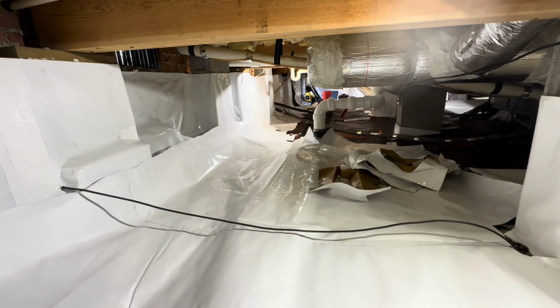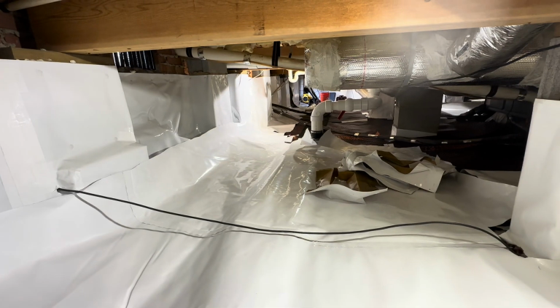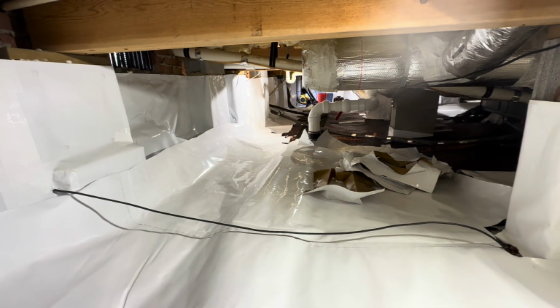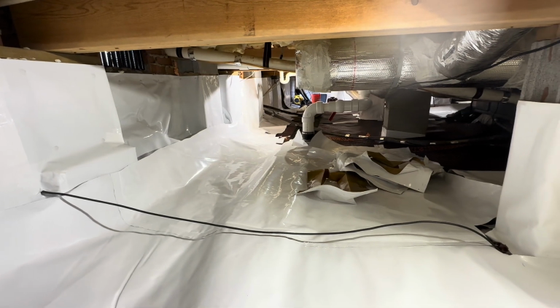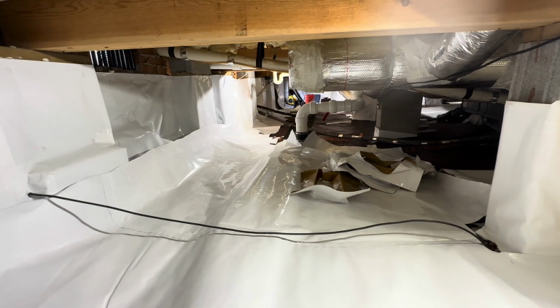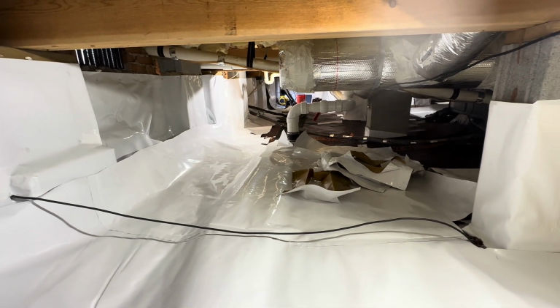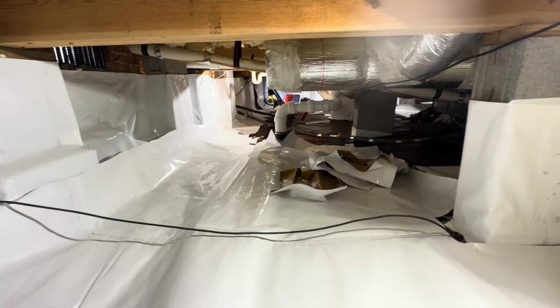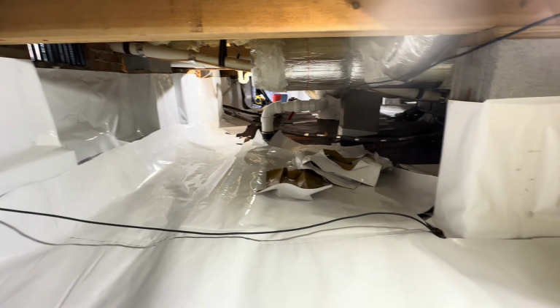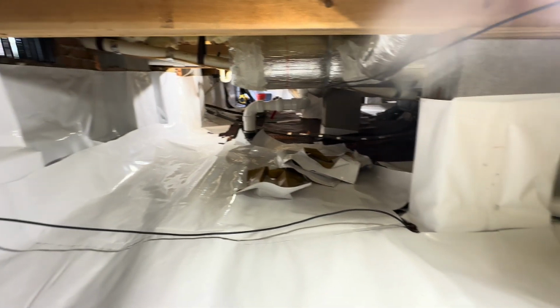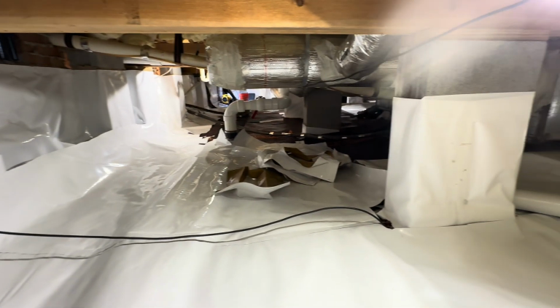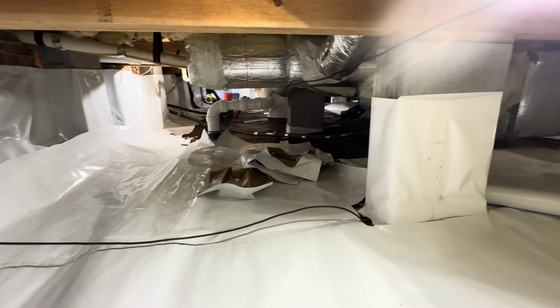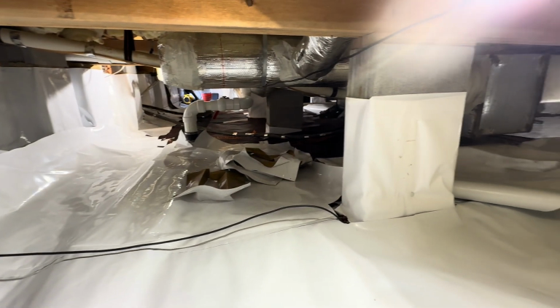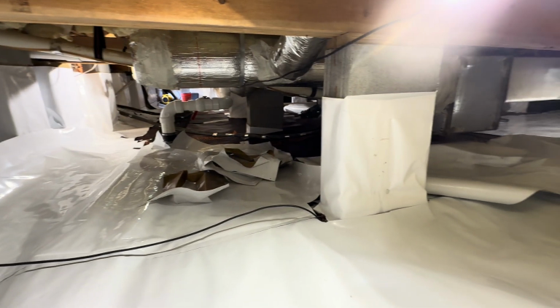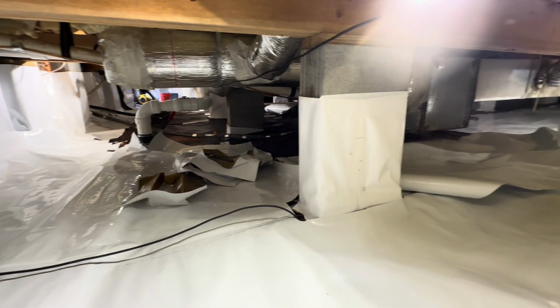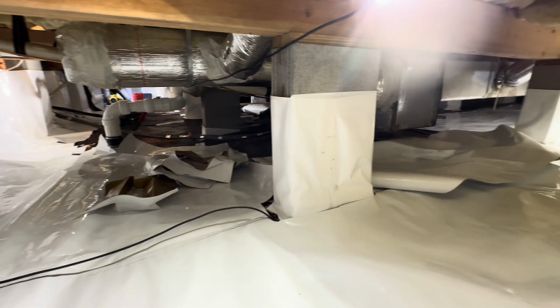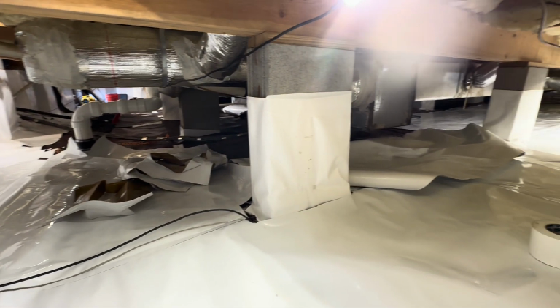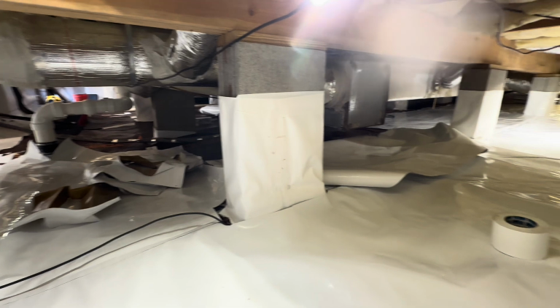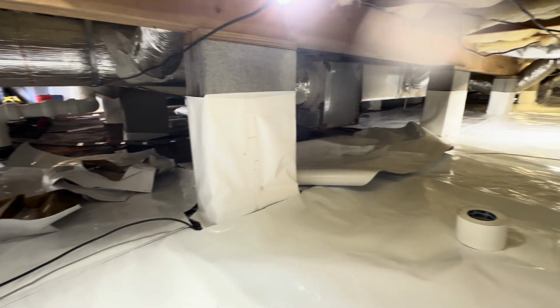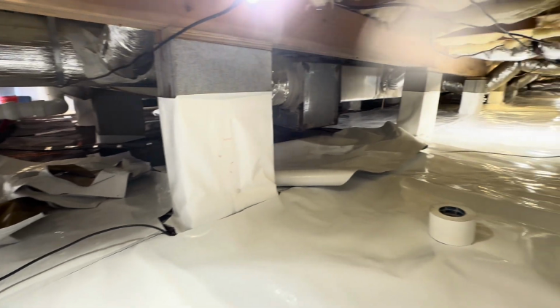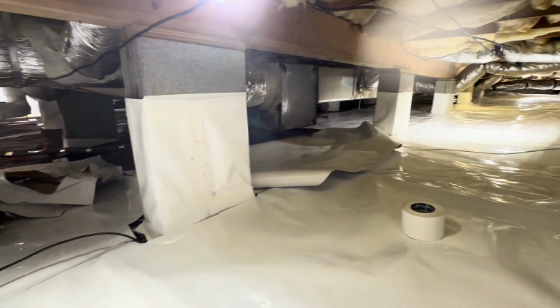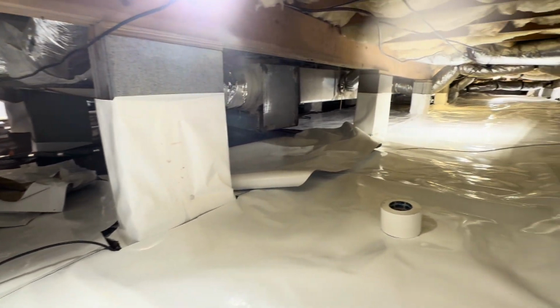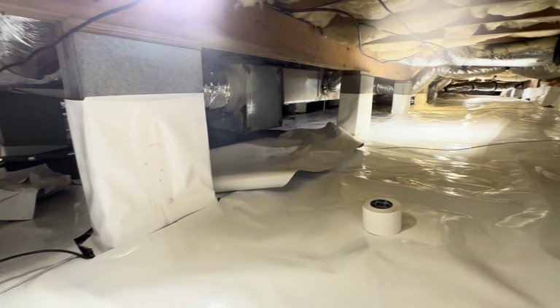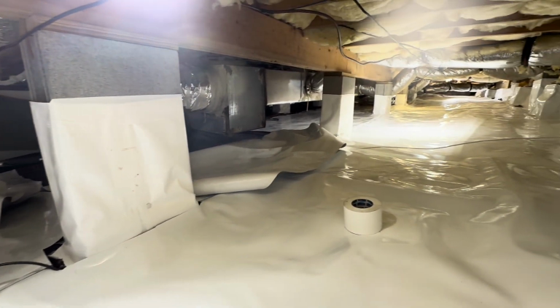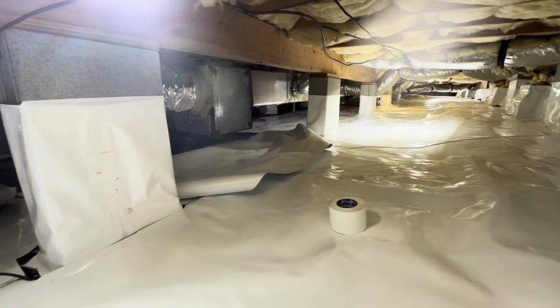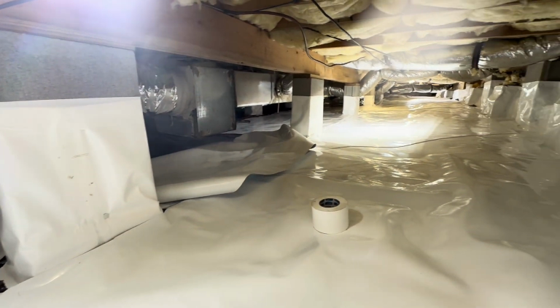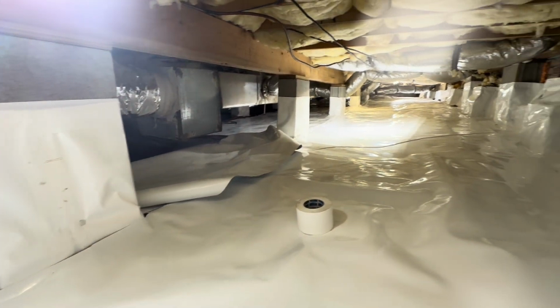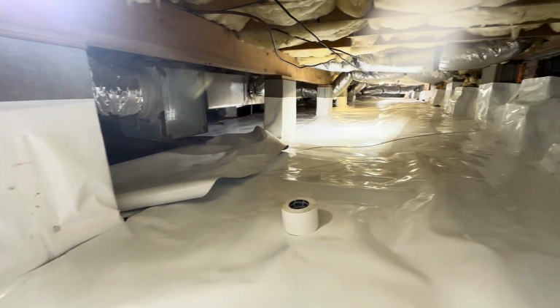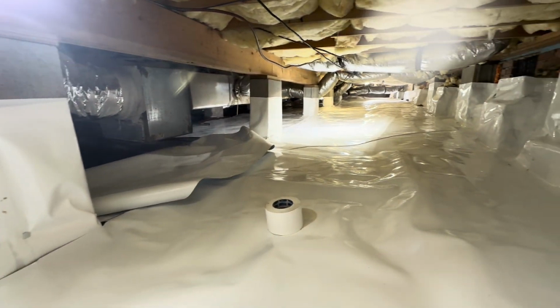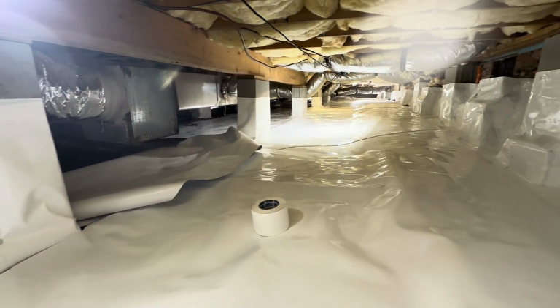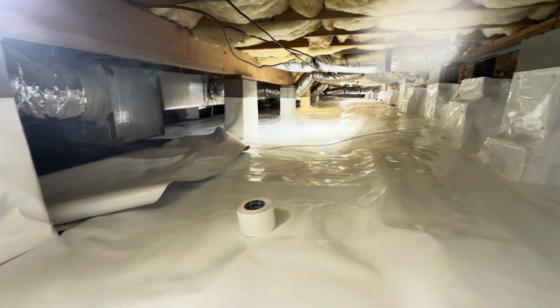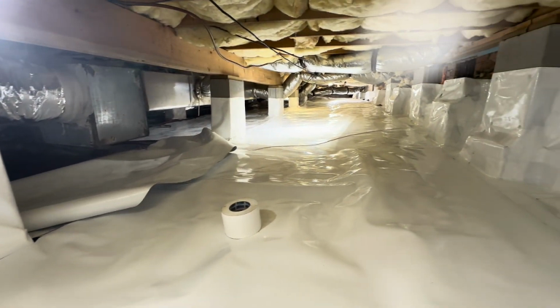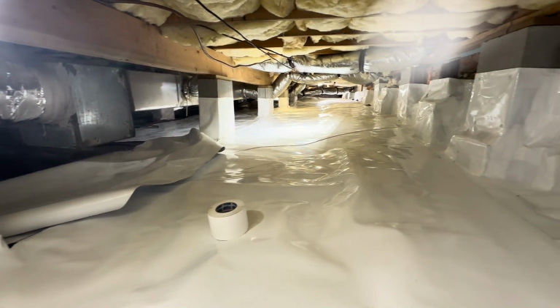We are almost done with day three and are beginning to put in the floor liner. It is looking really, really good in here.